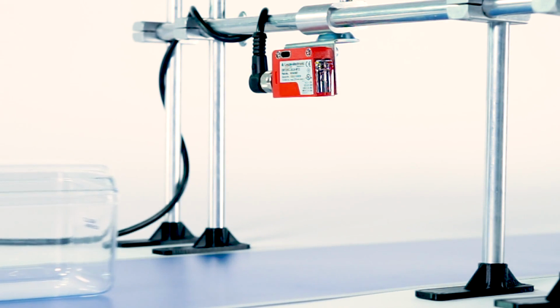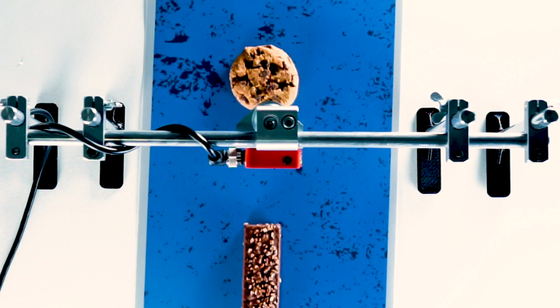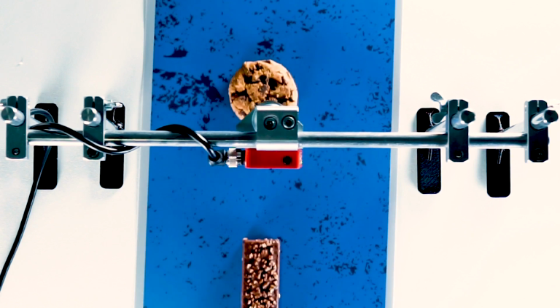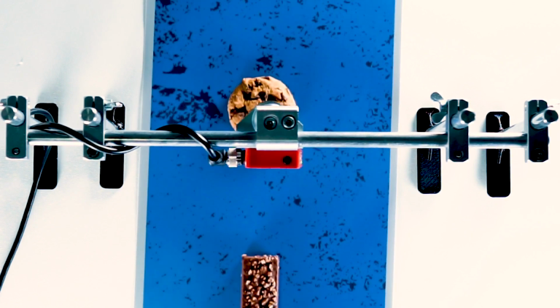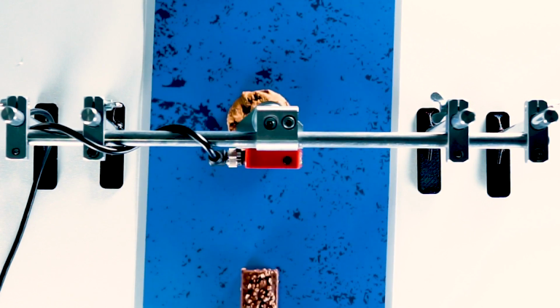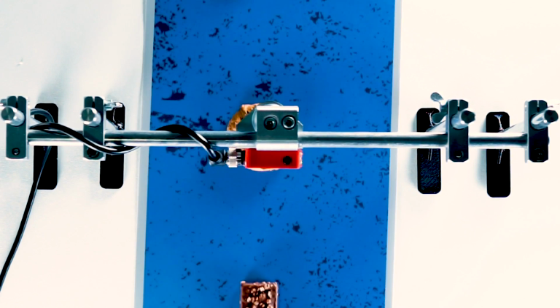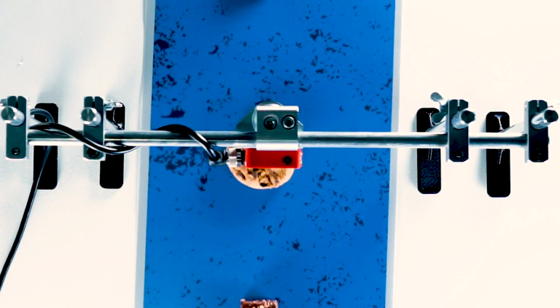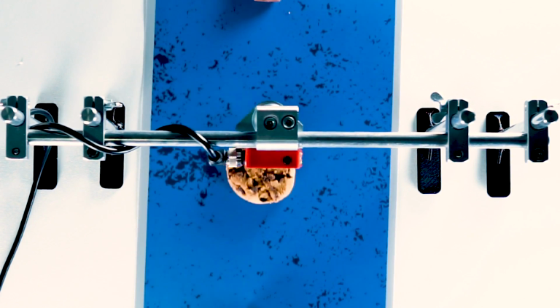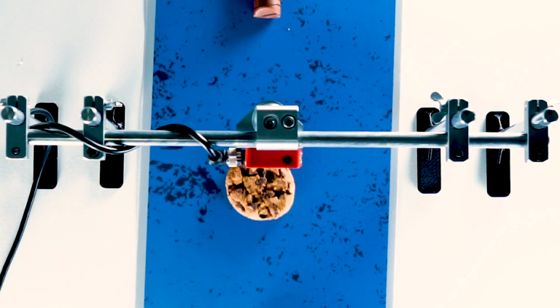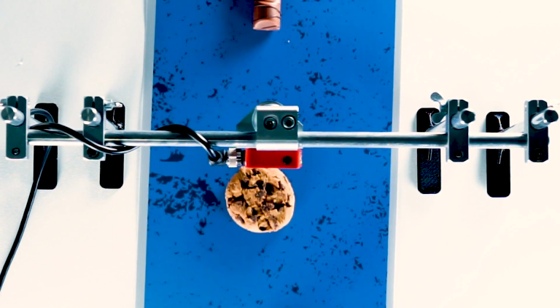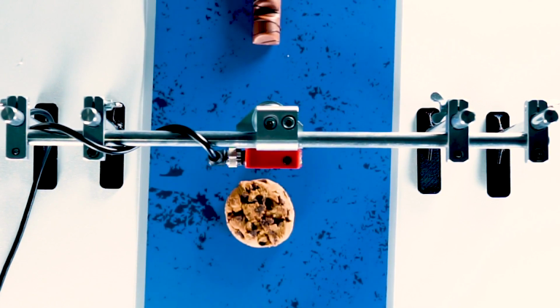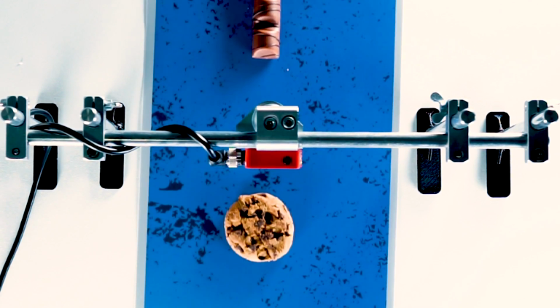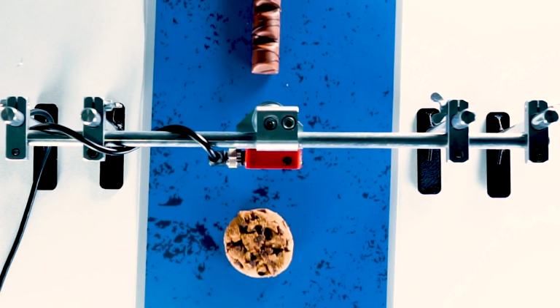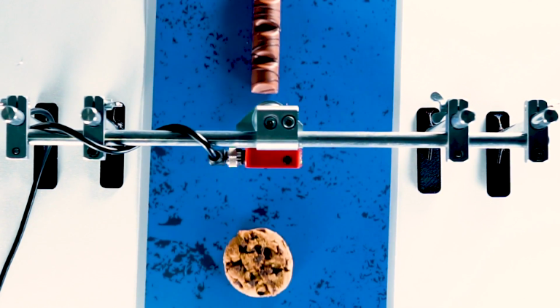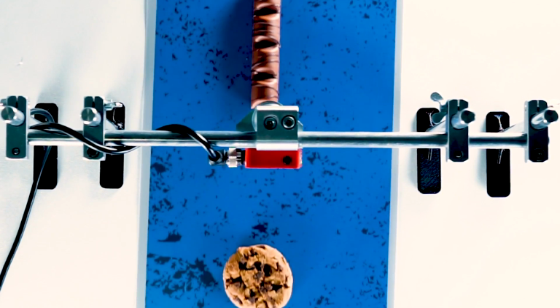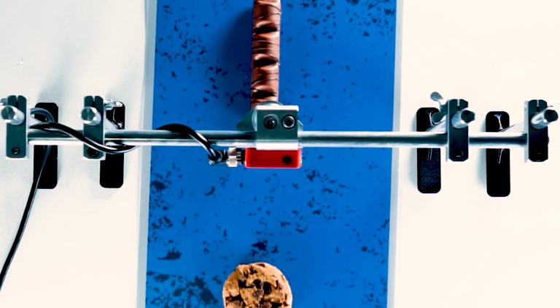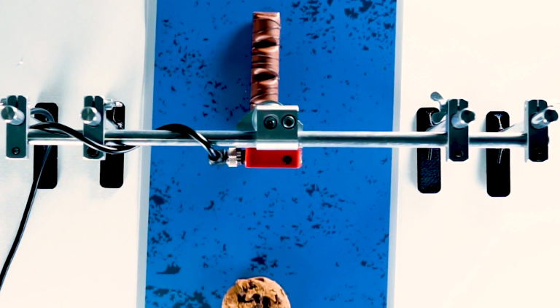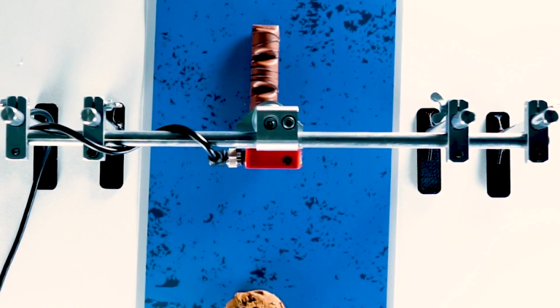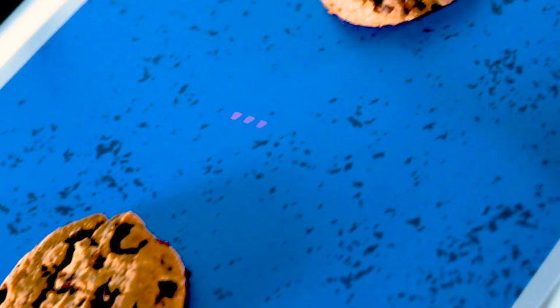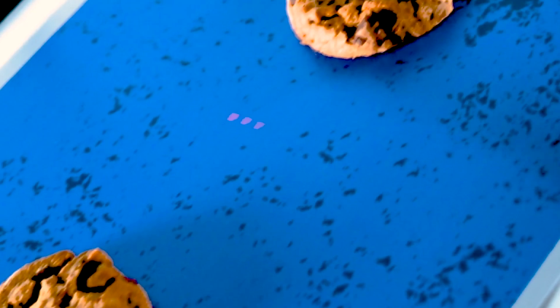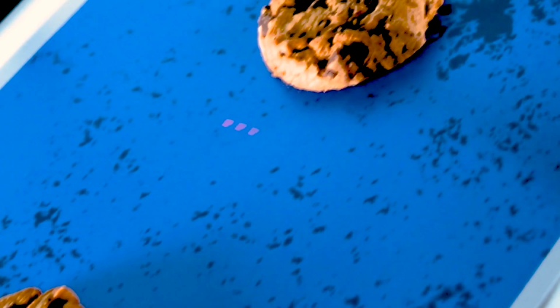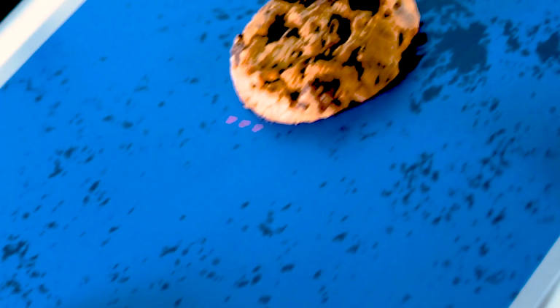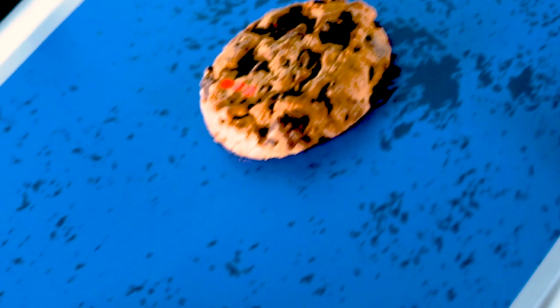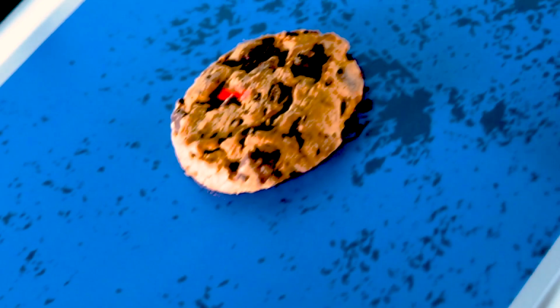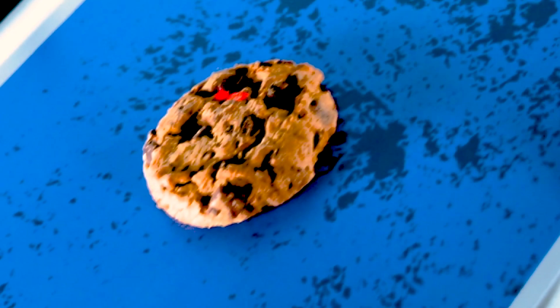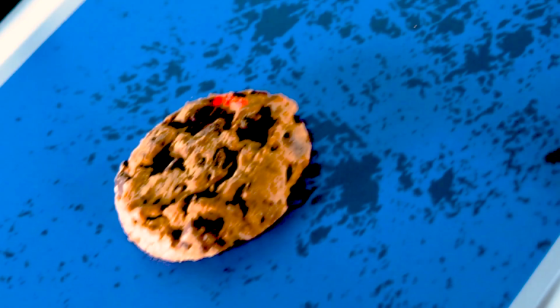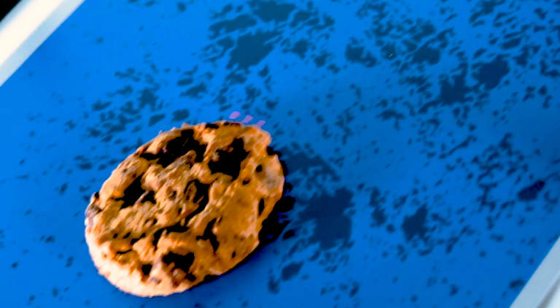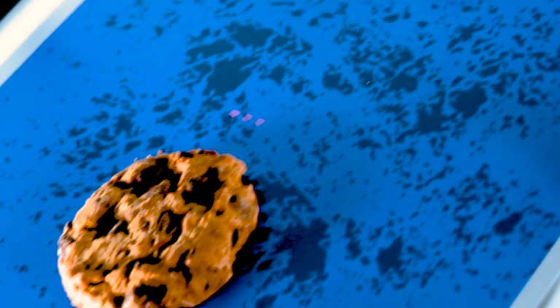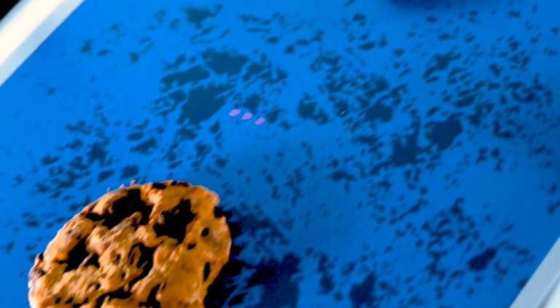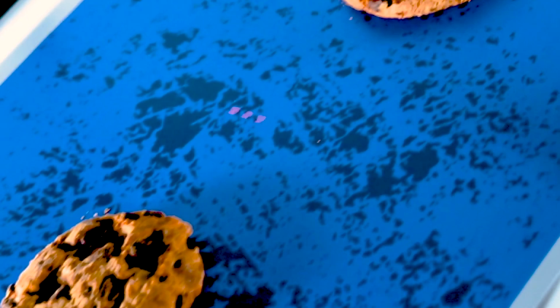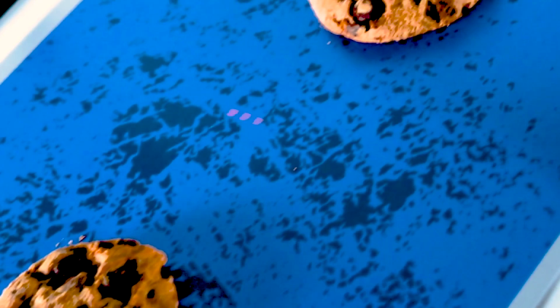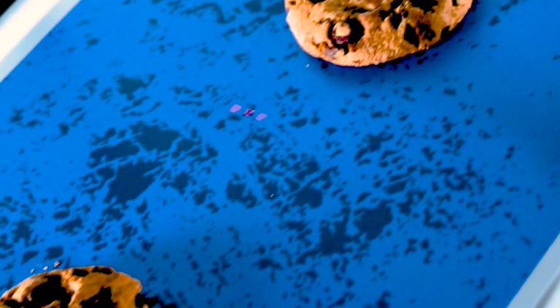By selecting the Optimum Teach process, the sensor also functions on a heavily stained conveyor belt.